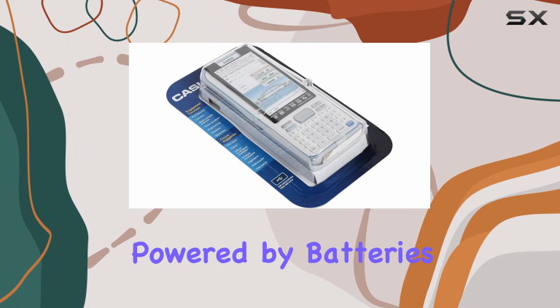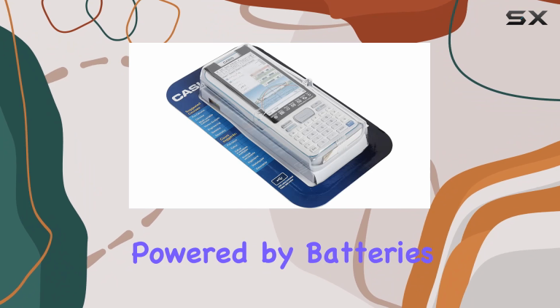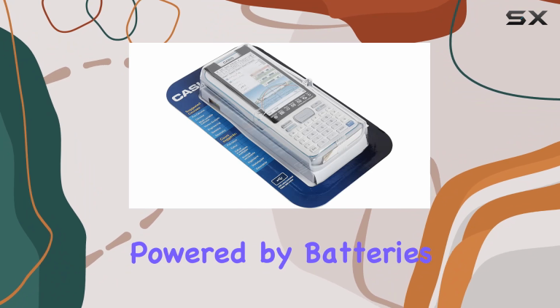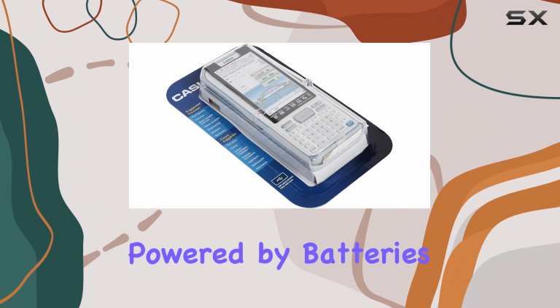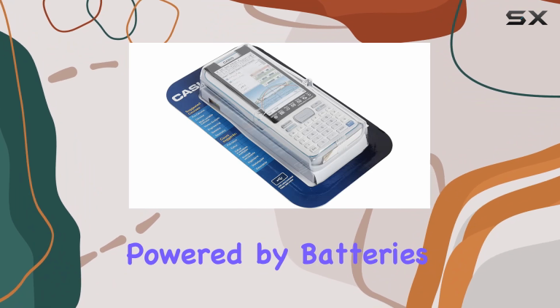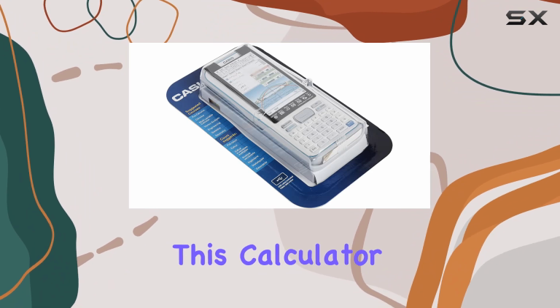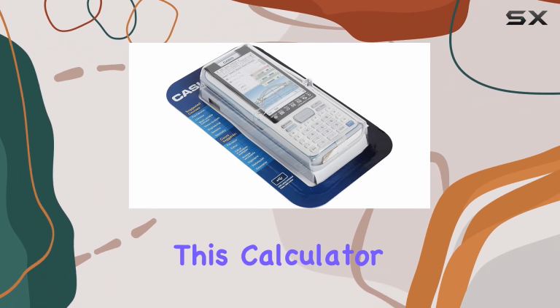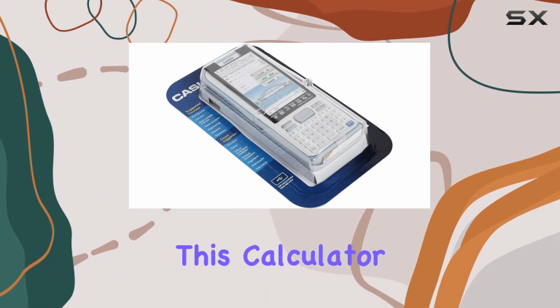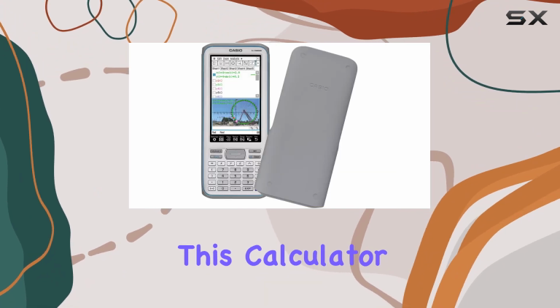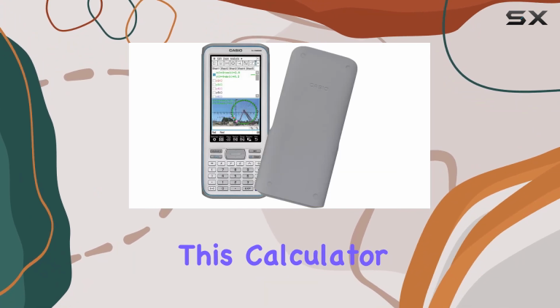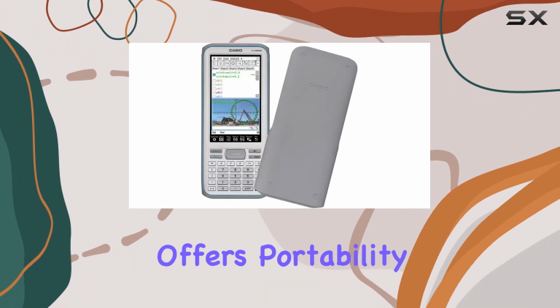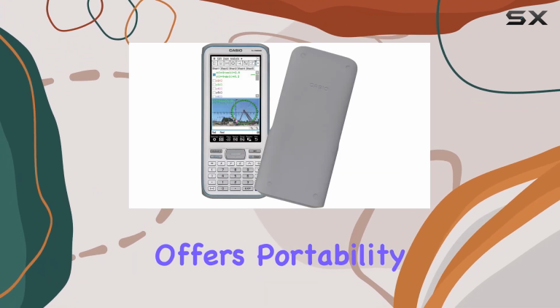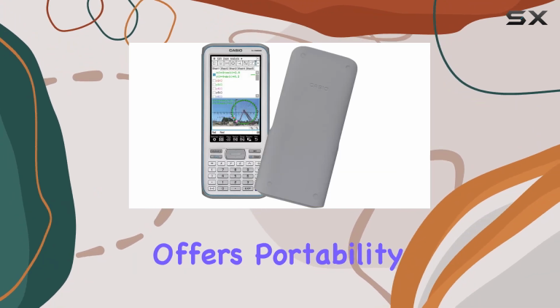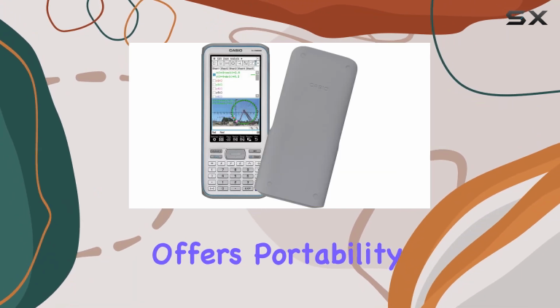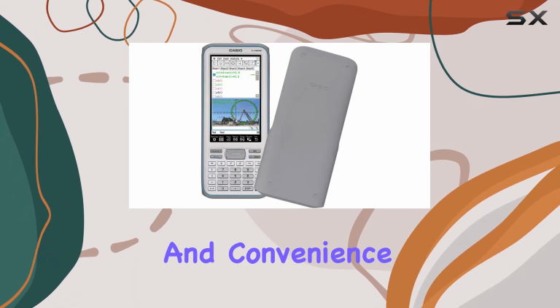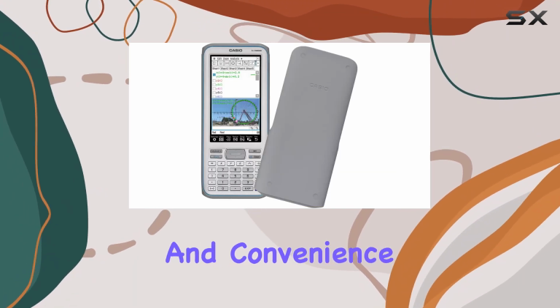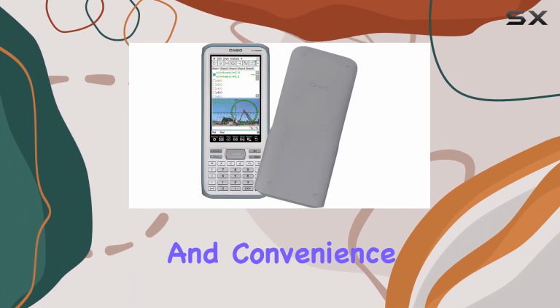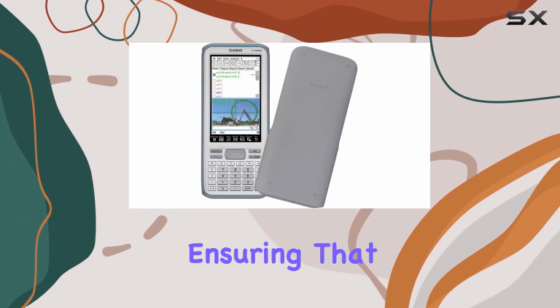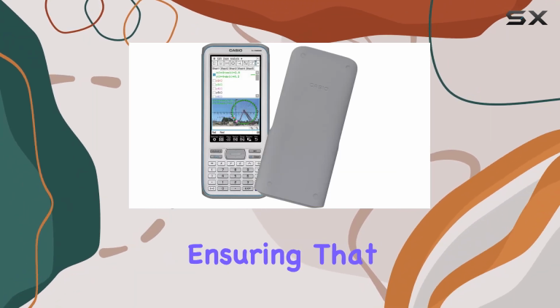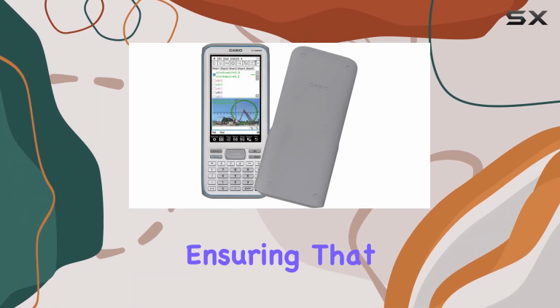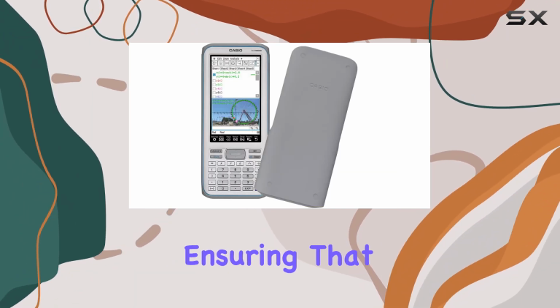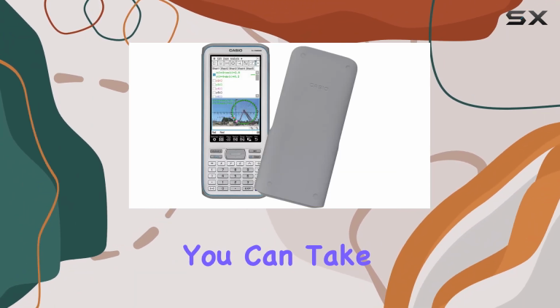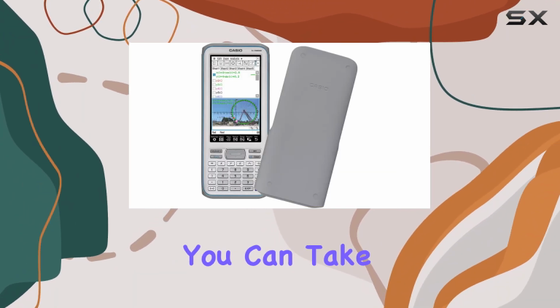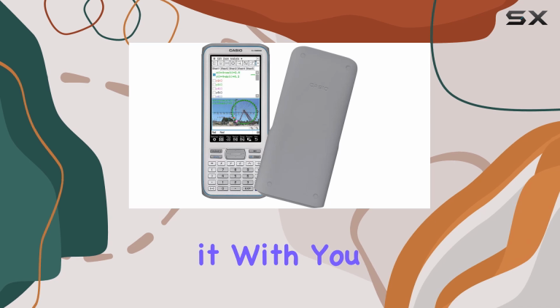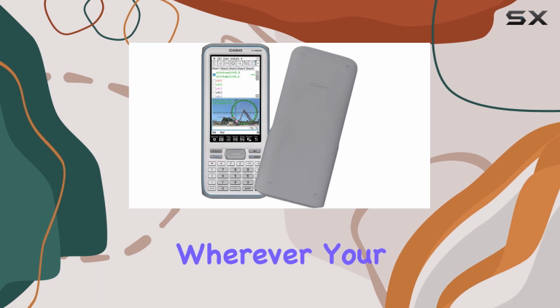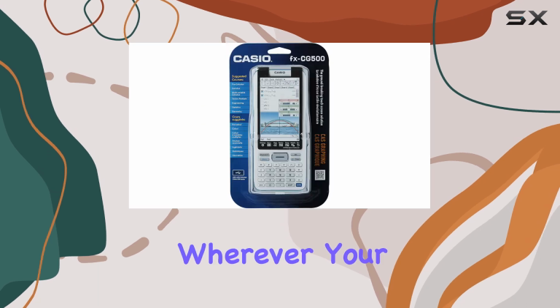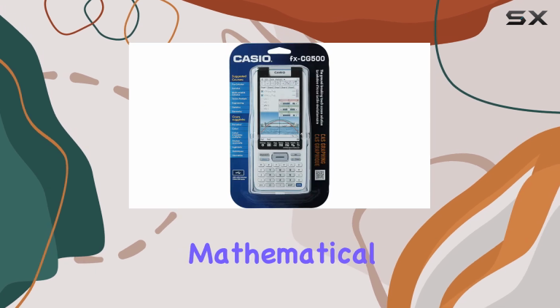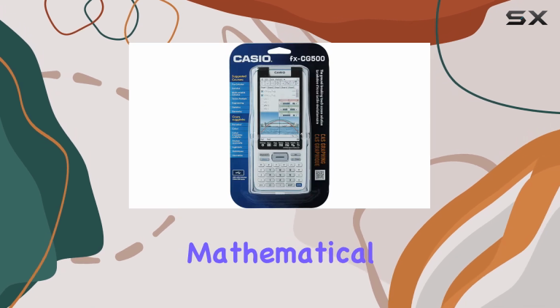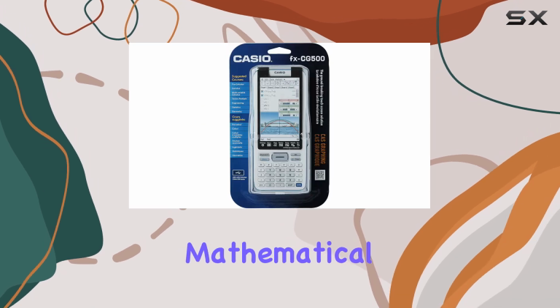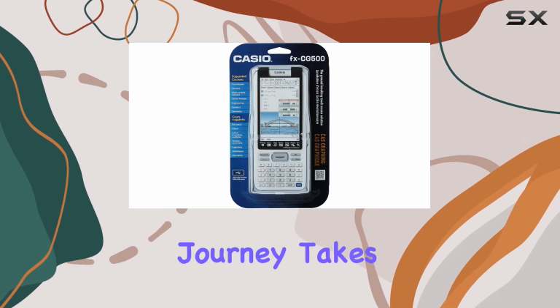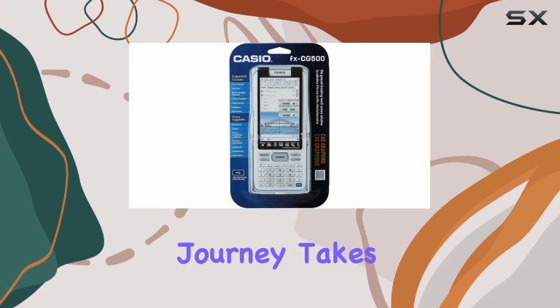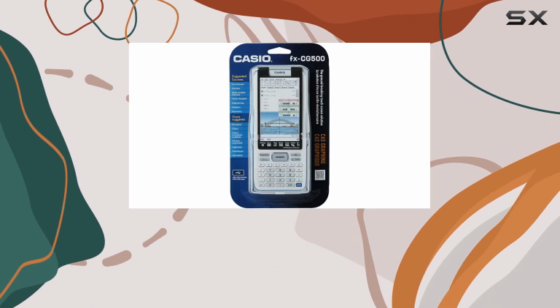Powered by batteries, this calculator offers portability and convenience, ensuring that you can take it with you wherever your mathematical journey takes you.